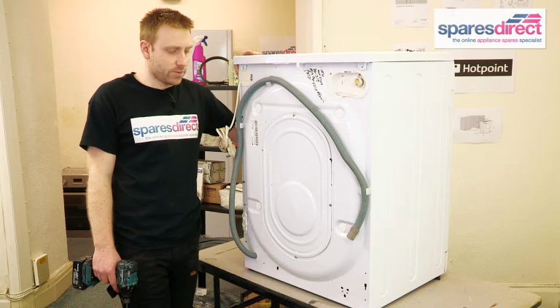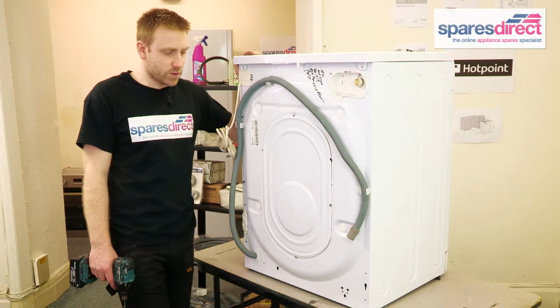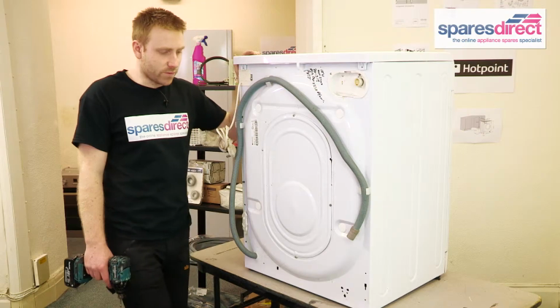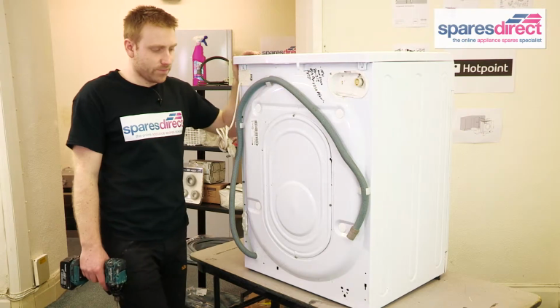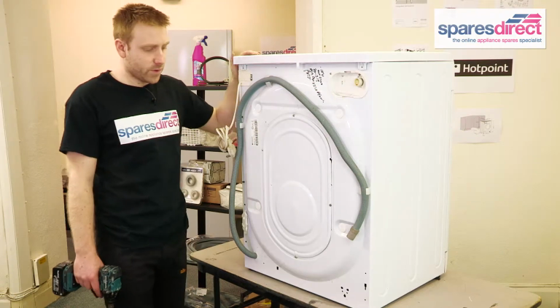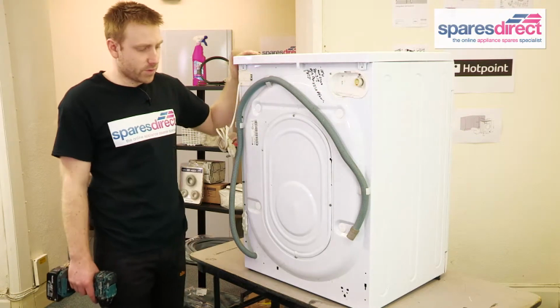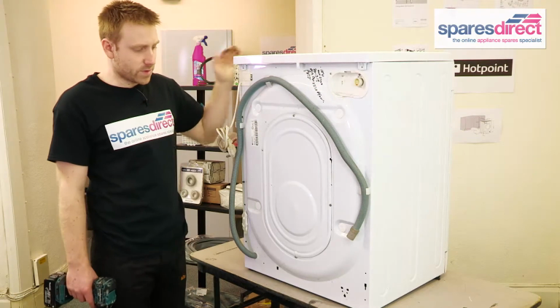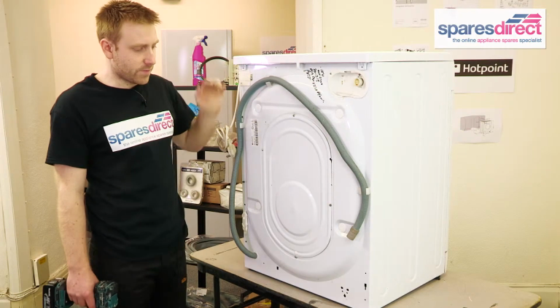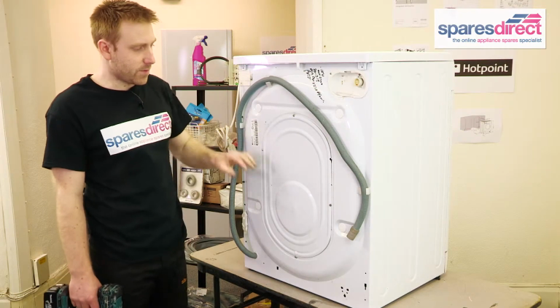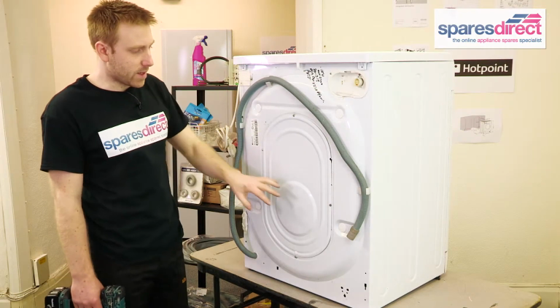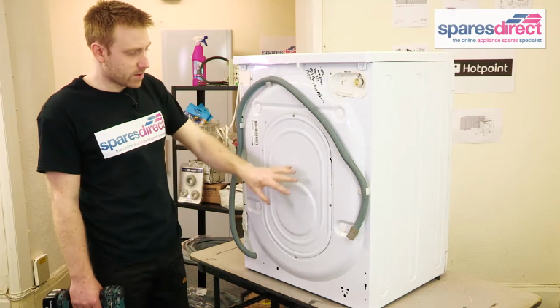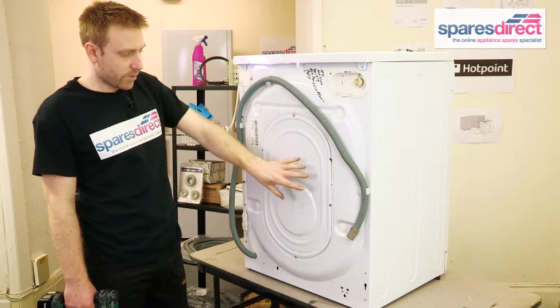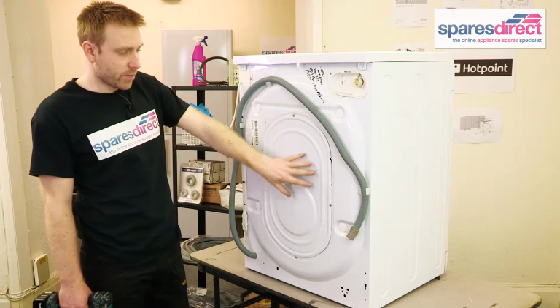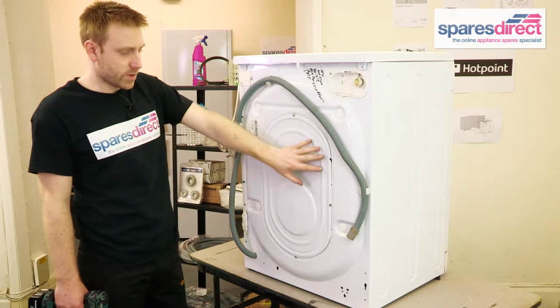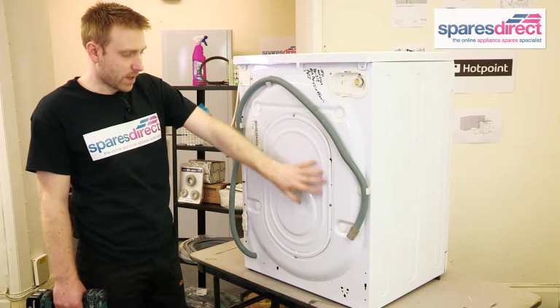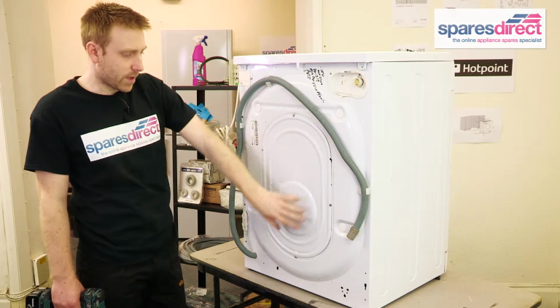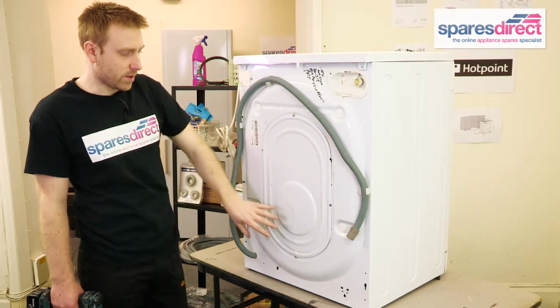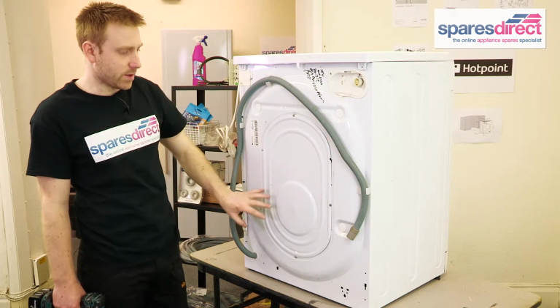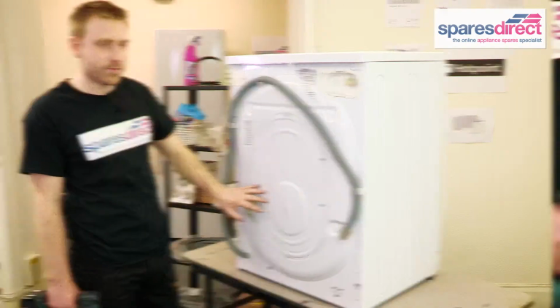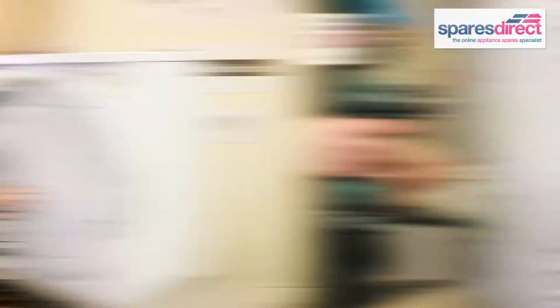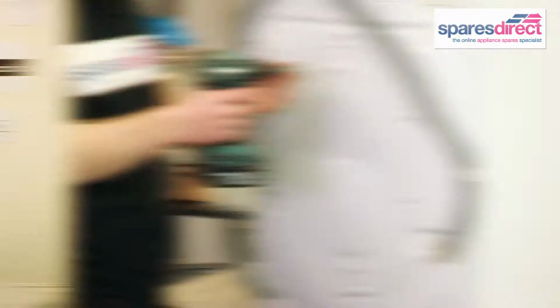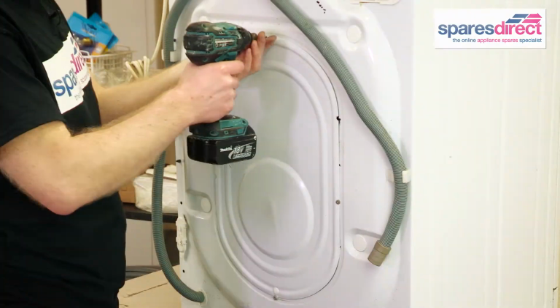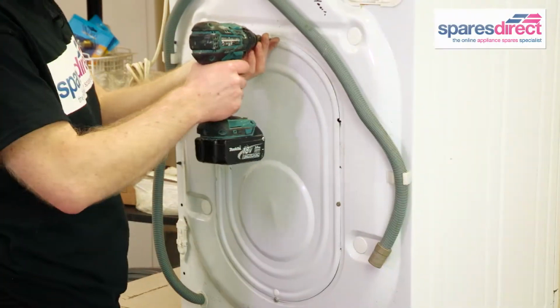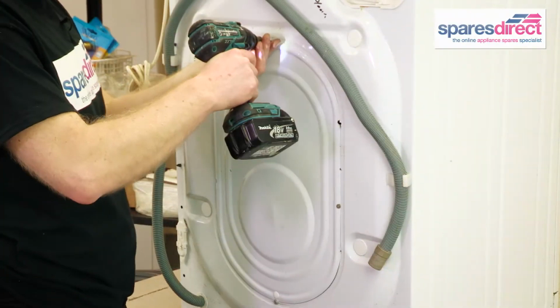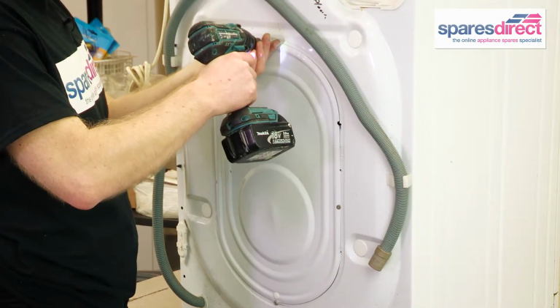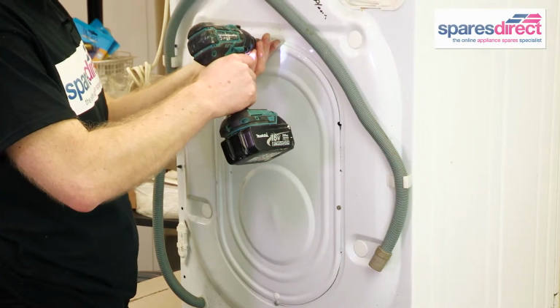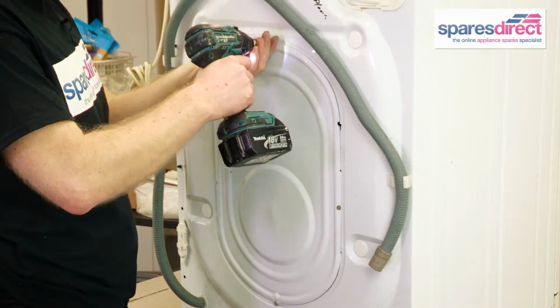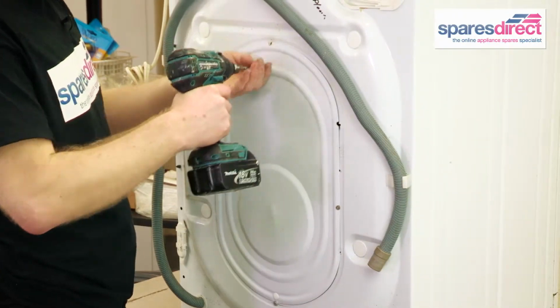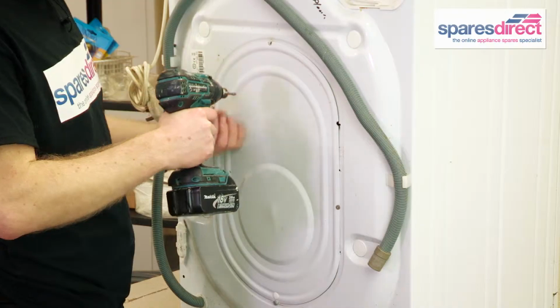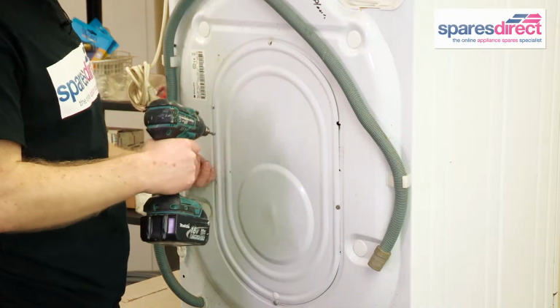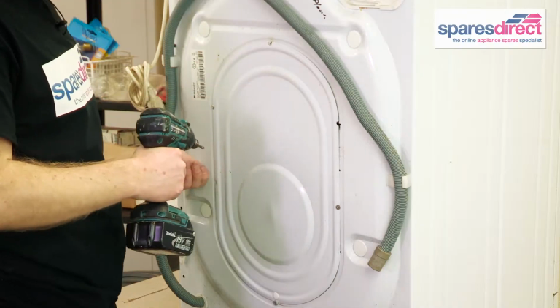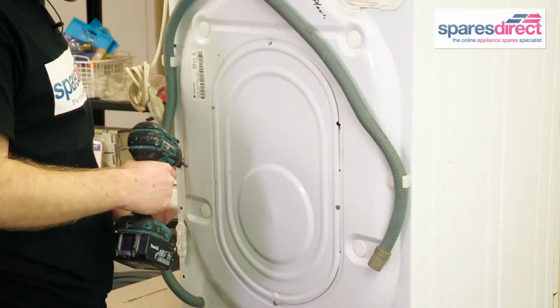First of all, we start from the back and remove this back panel here. Just hold on, I've managed a few screws.